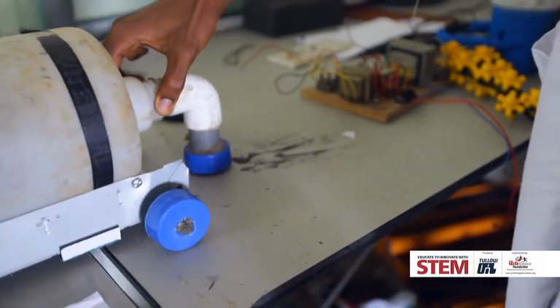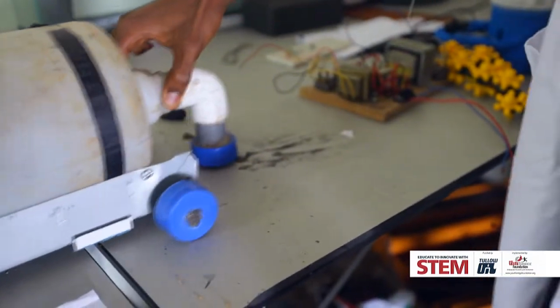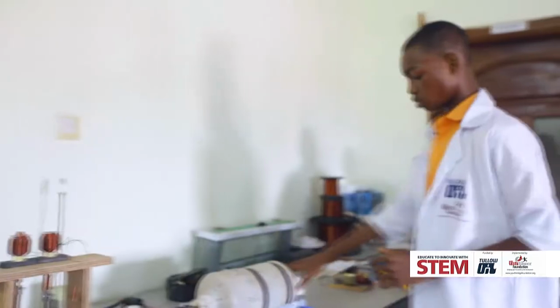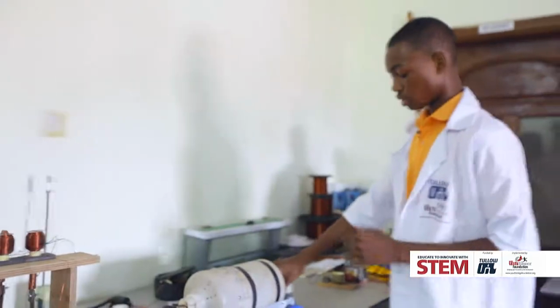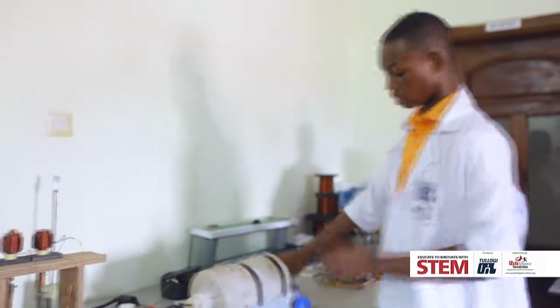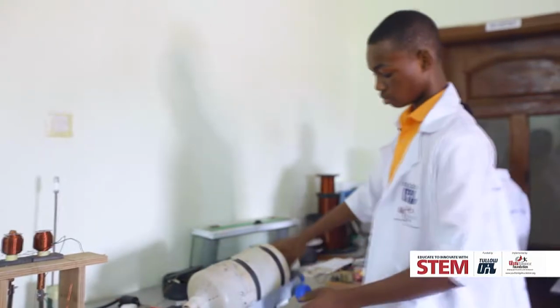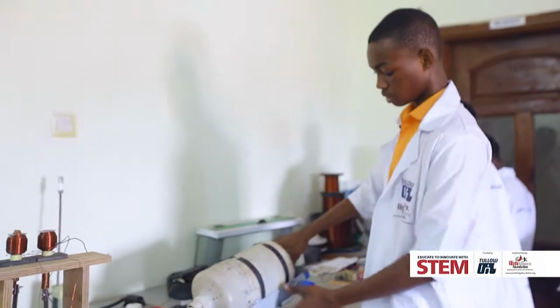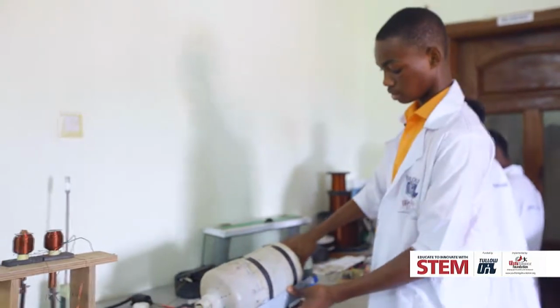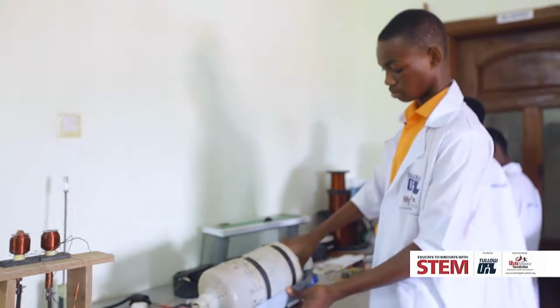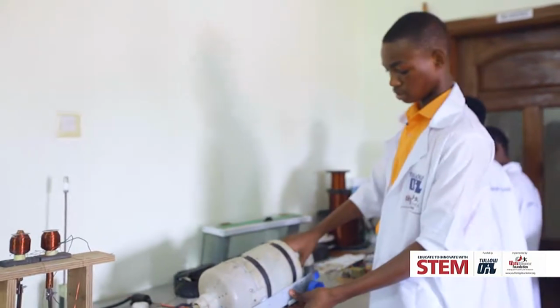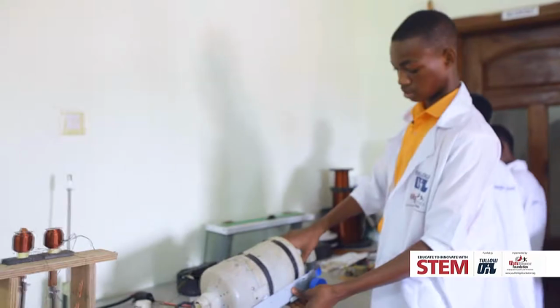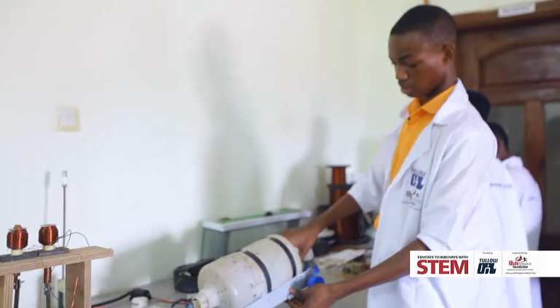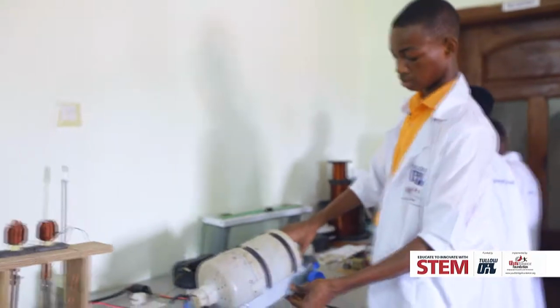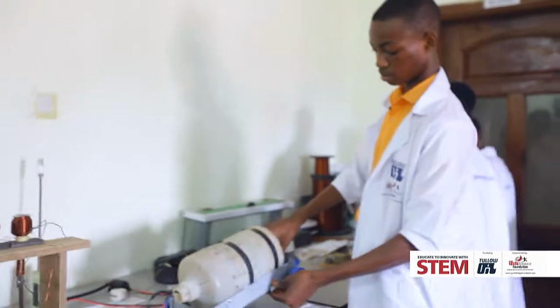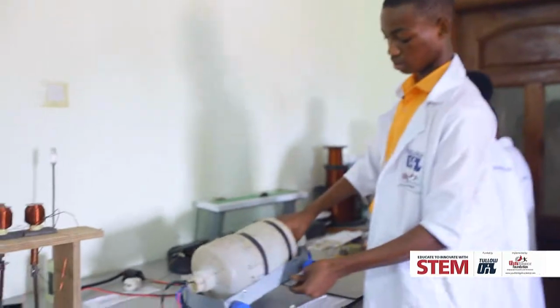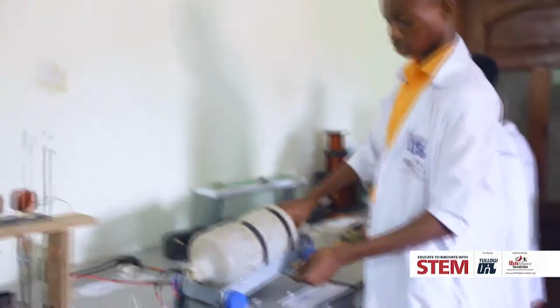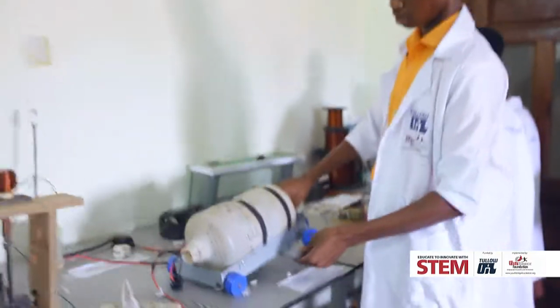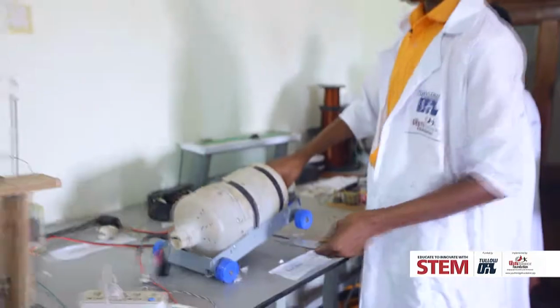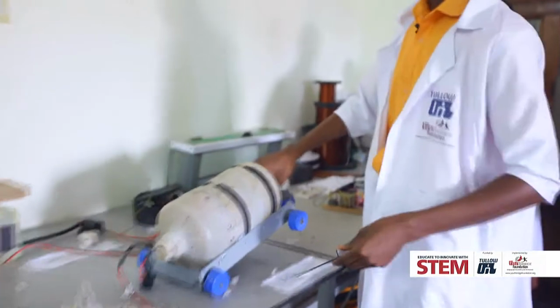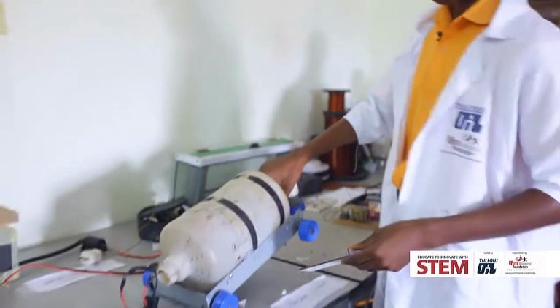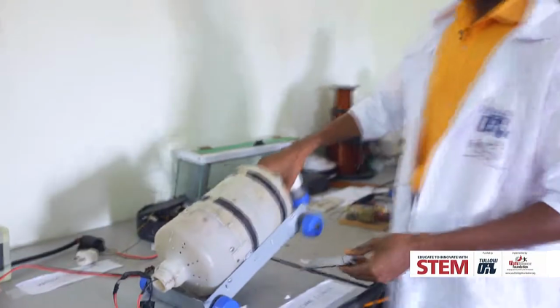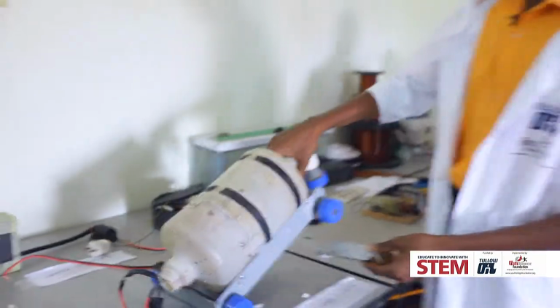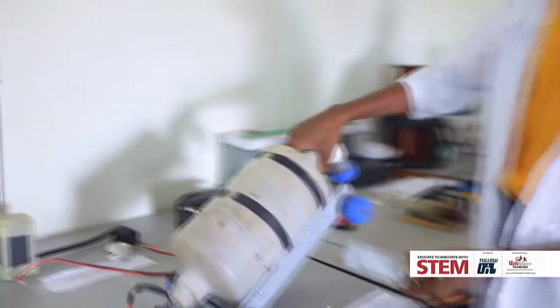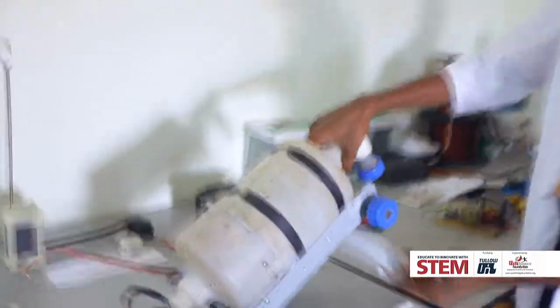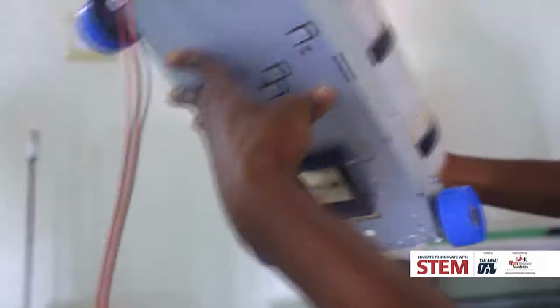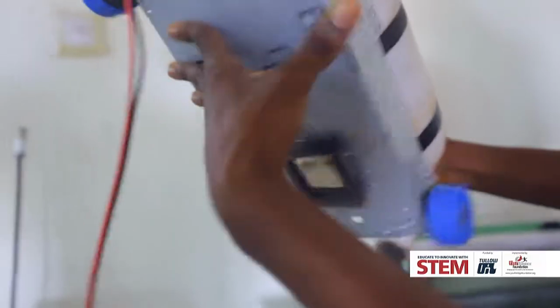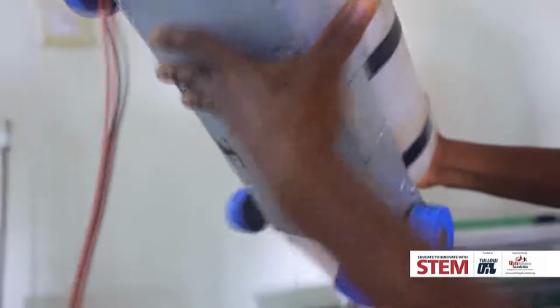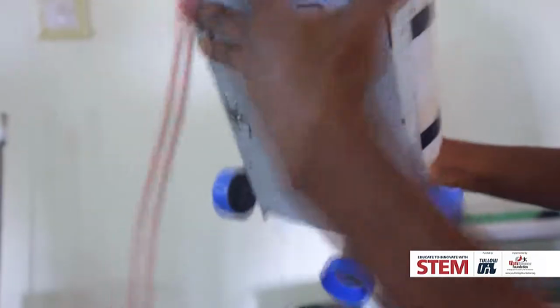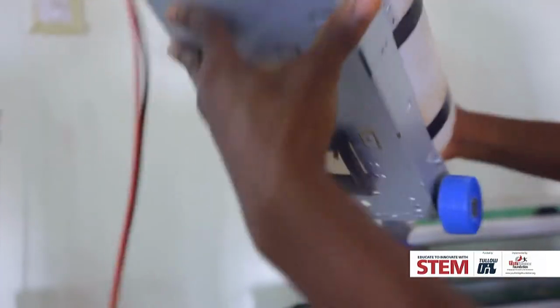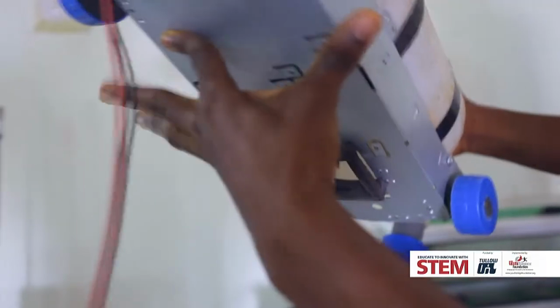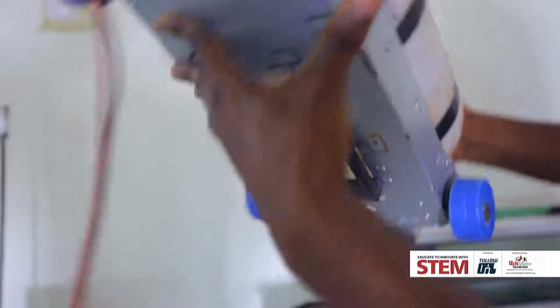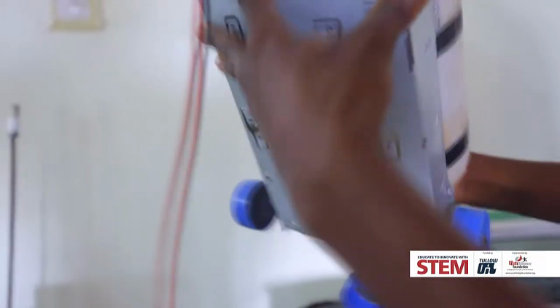So when you're done, you just lift it and then take this lot off and then you start sticking out the rubbish from here.